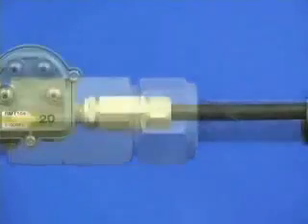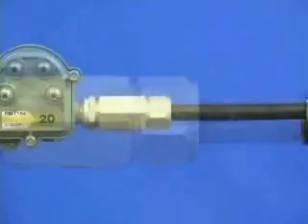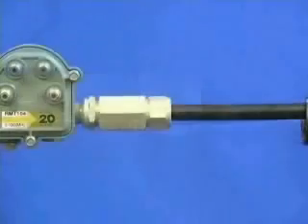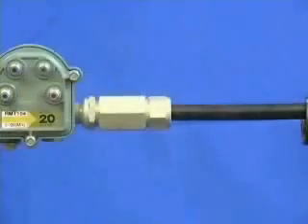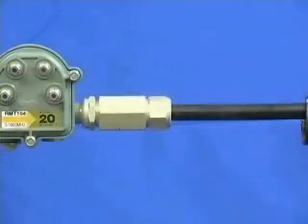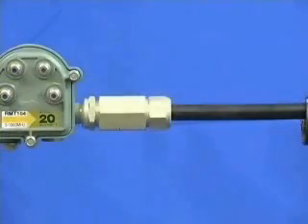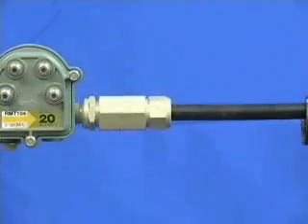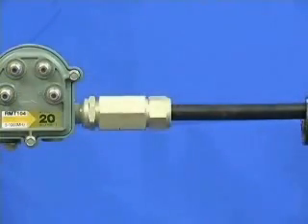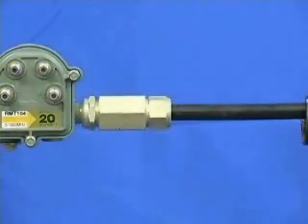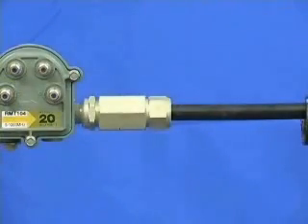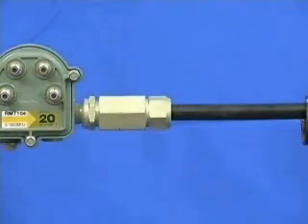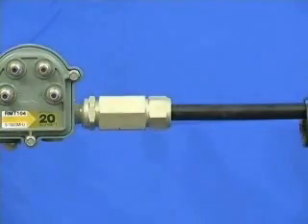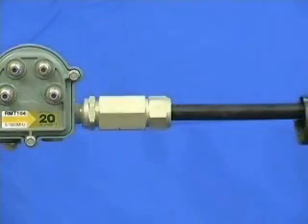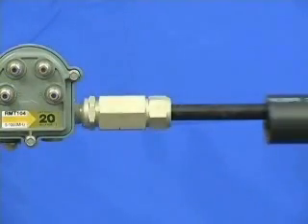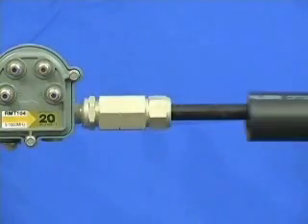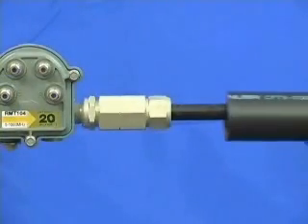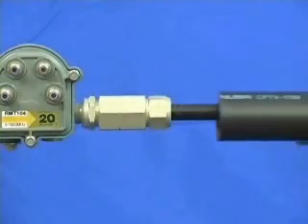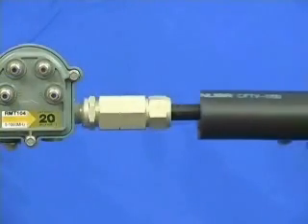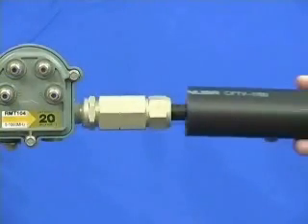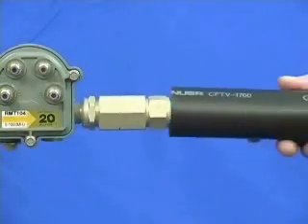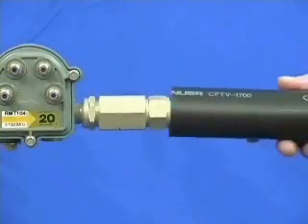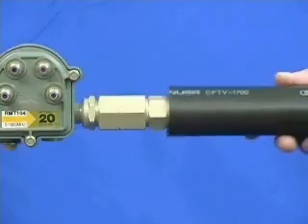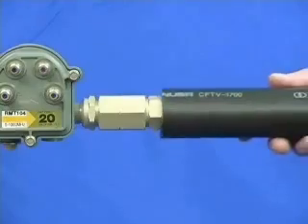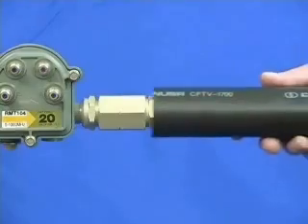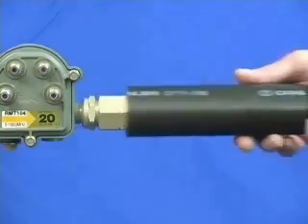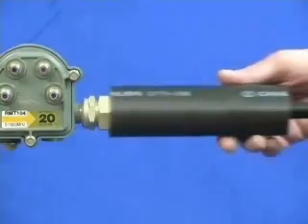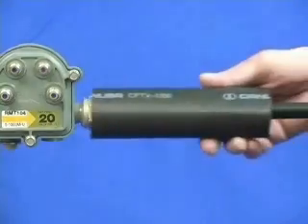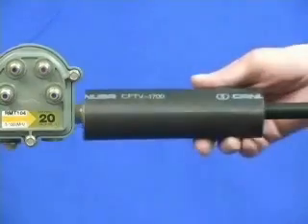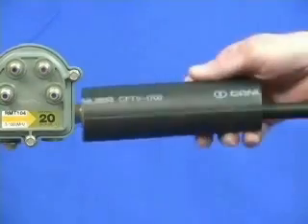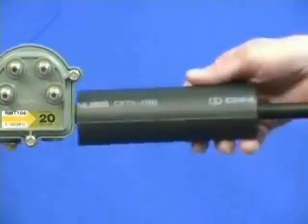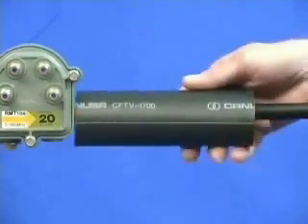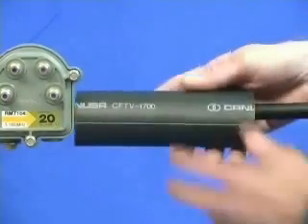The Canusa sleeve will be installed using the same procedure as the TCS-2 sleeve.